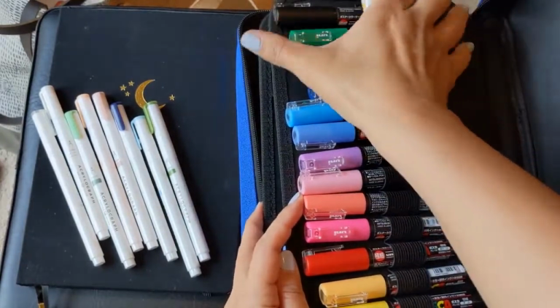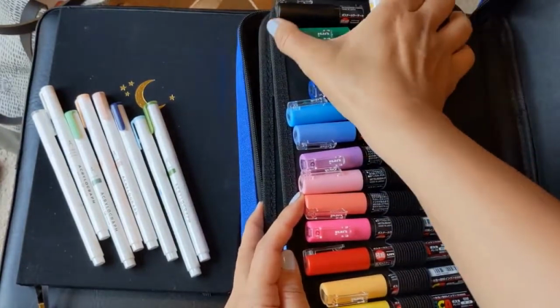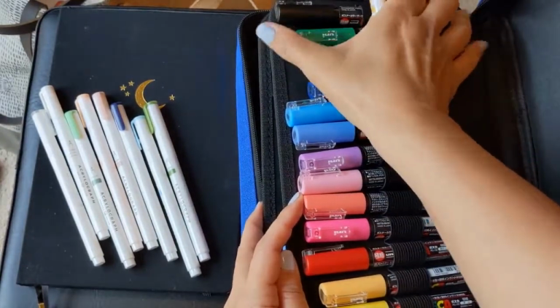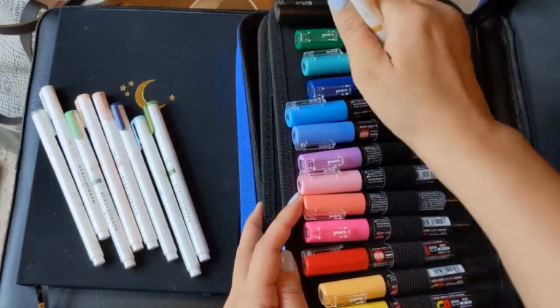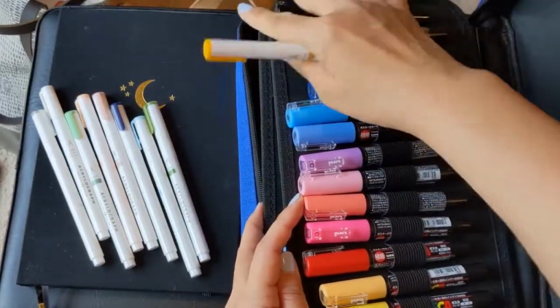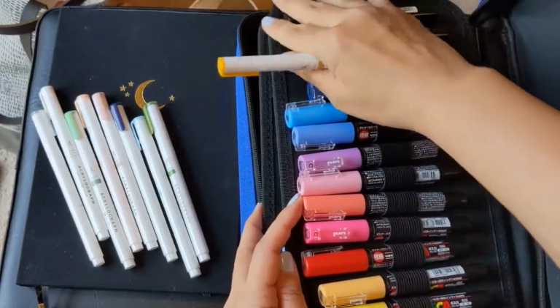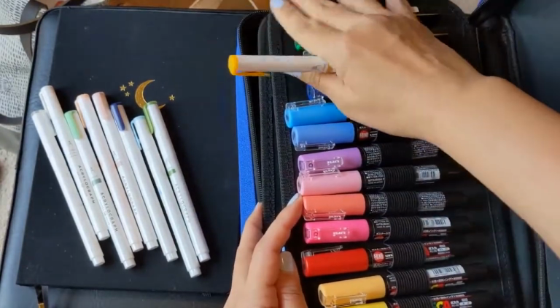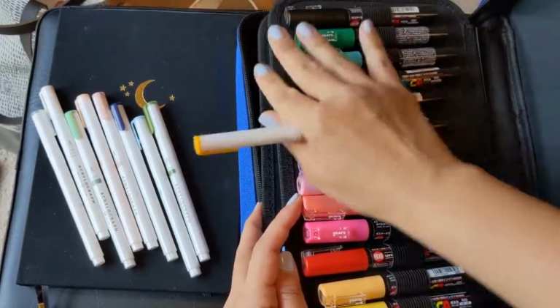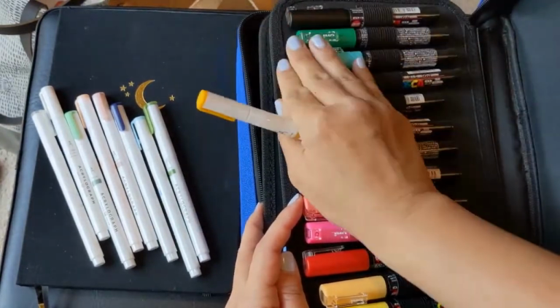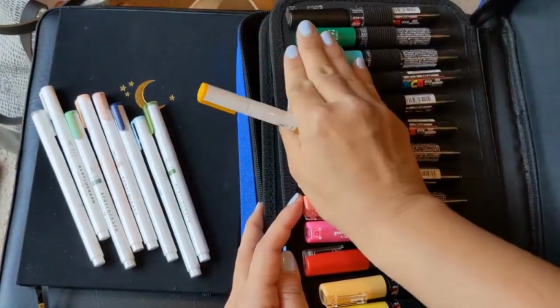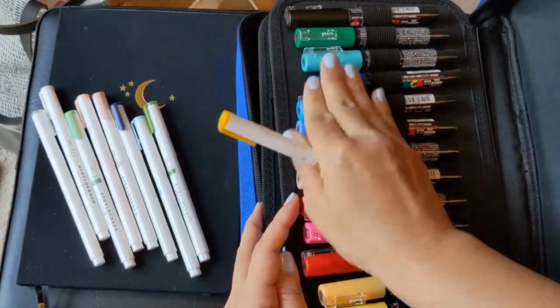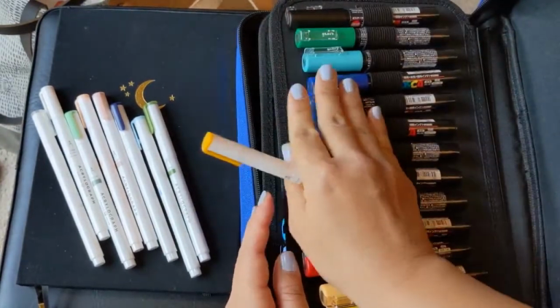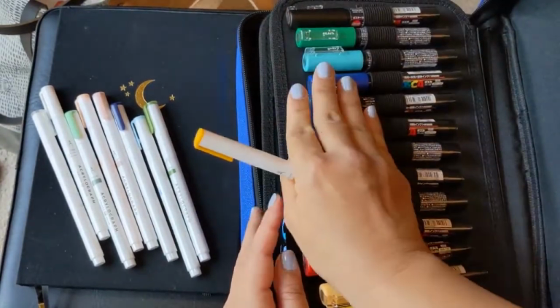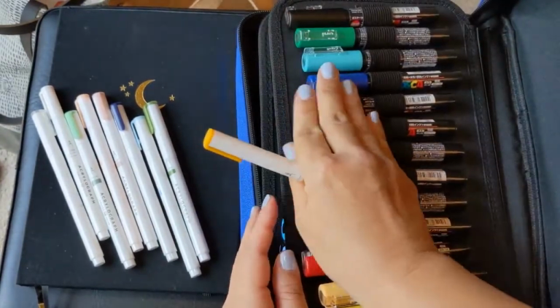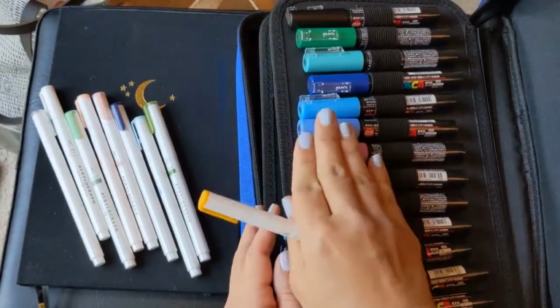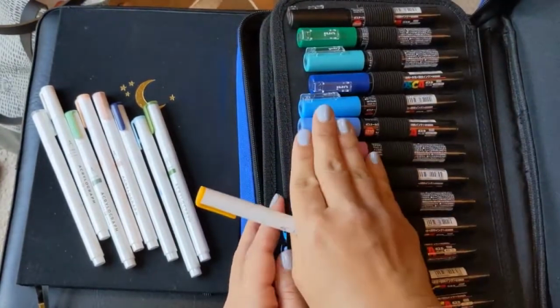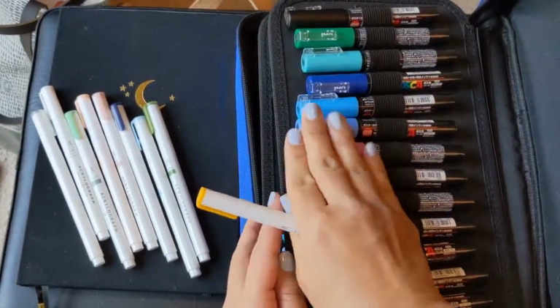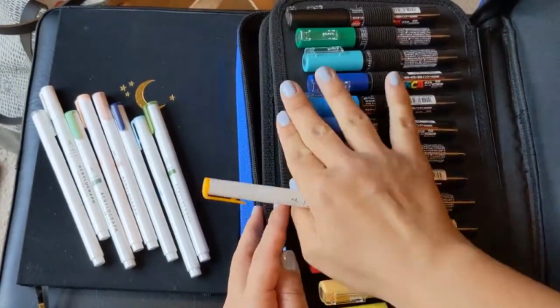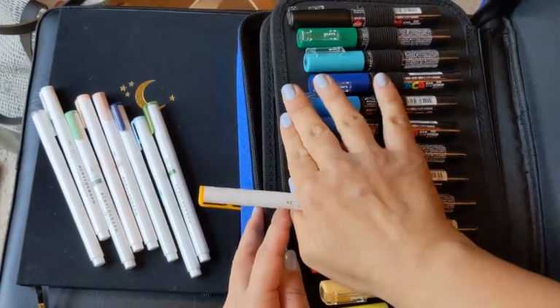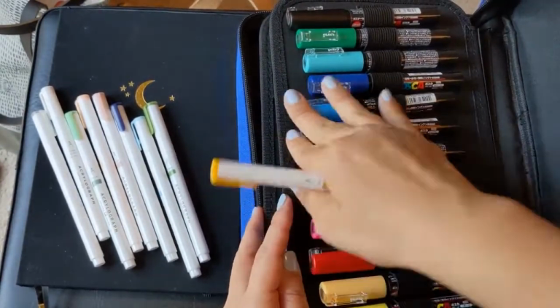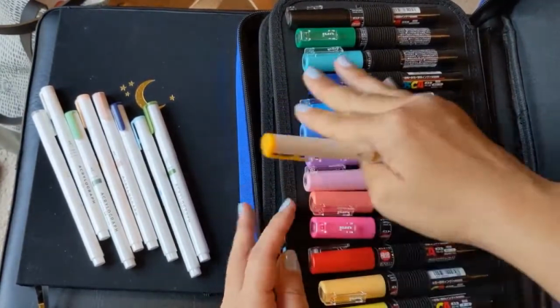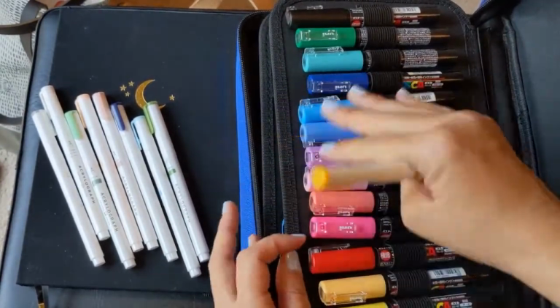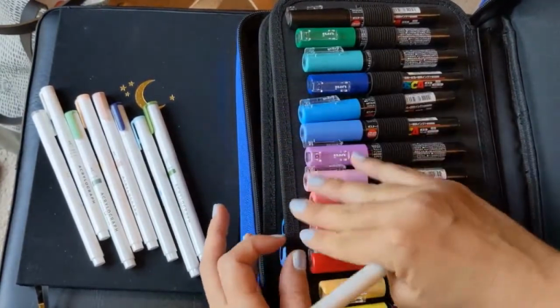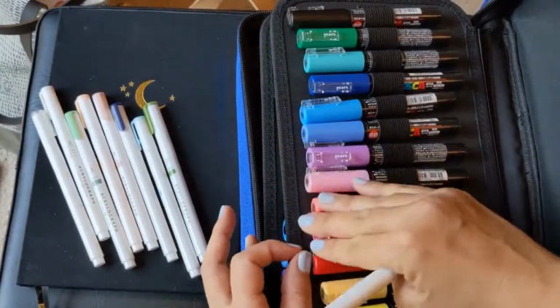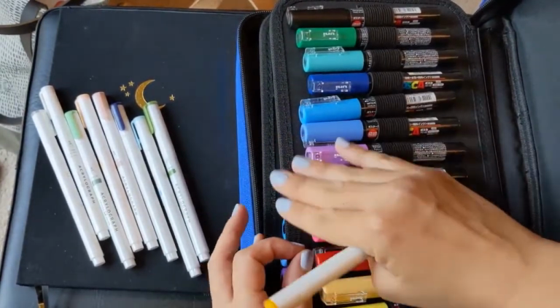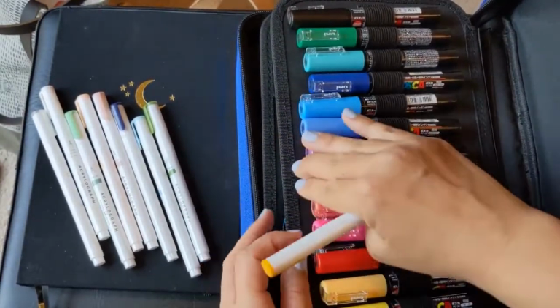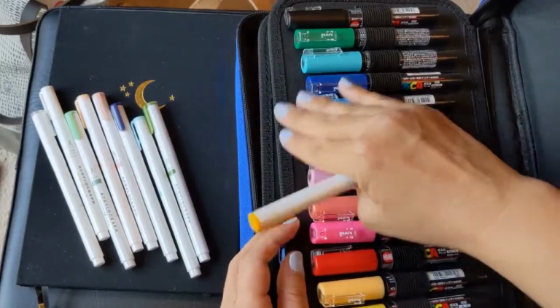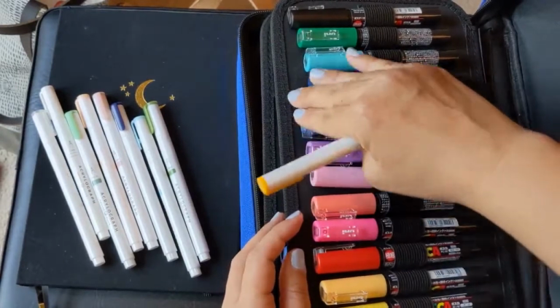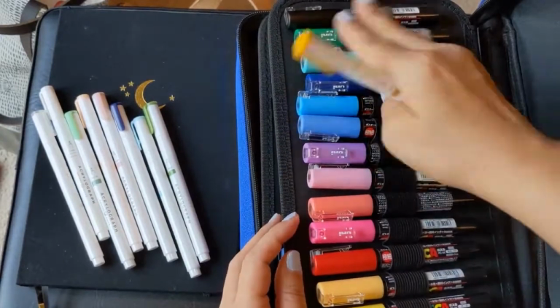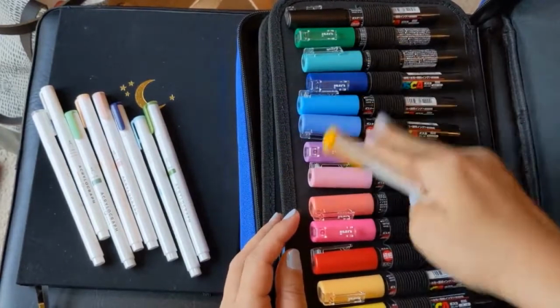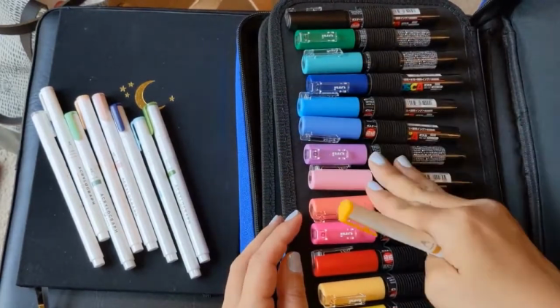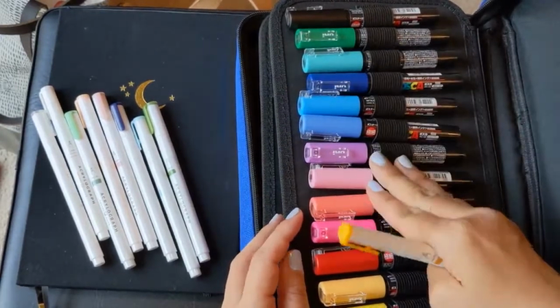These are two sets of markers — like the primary color set and I think a pastel set.